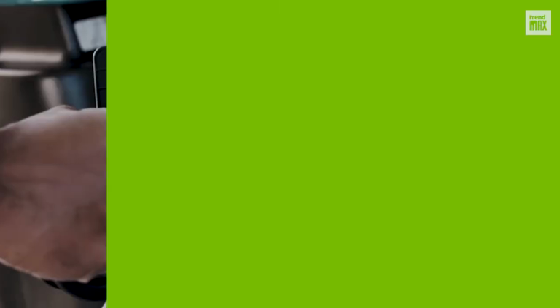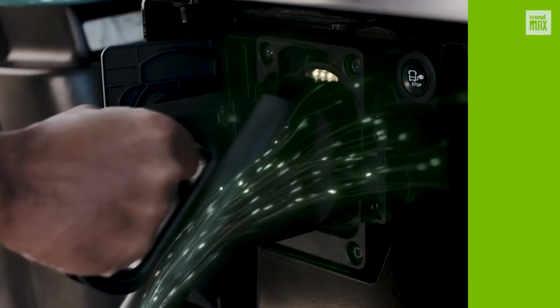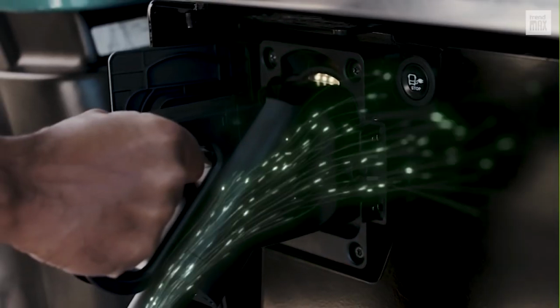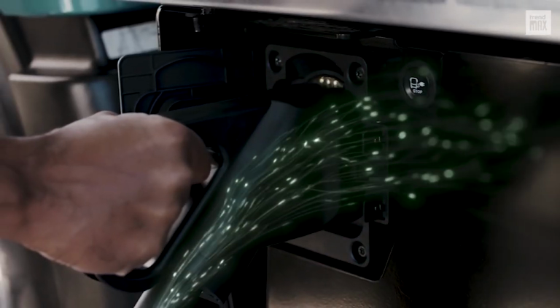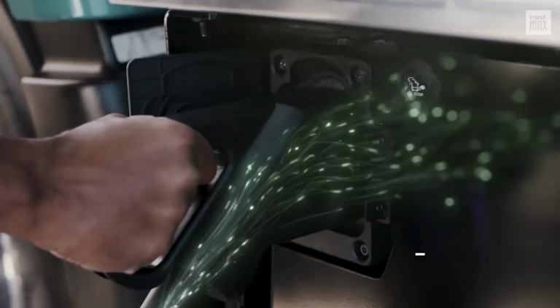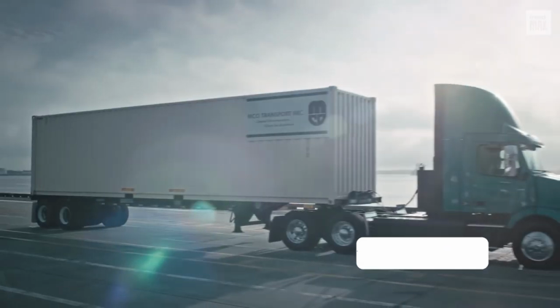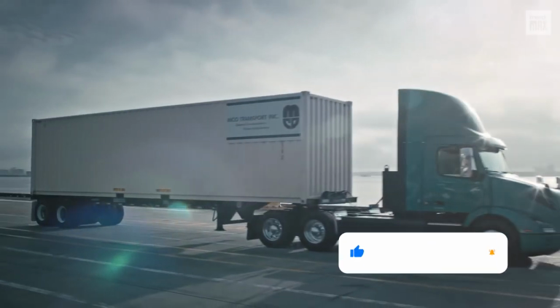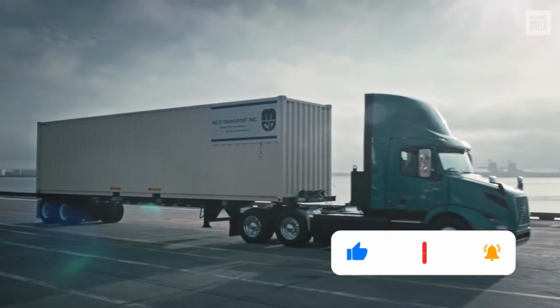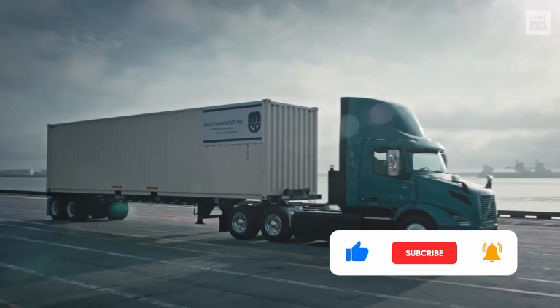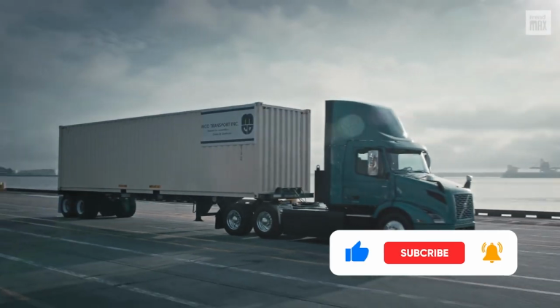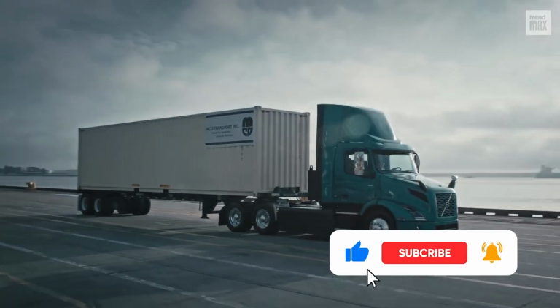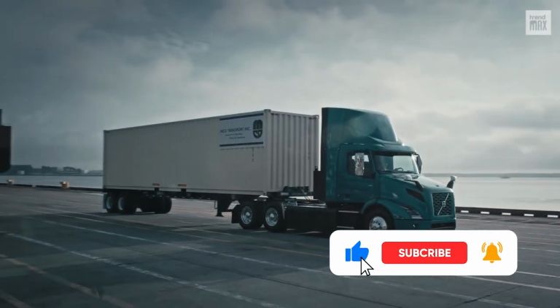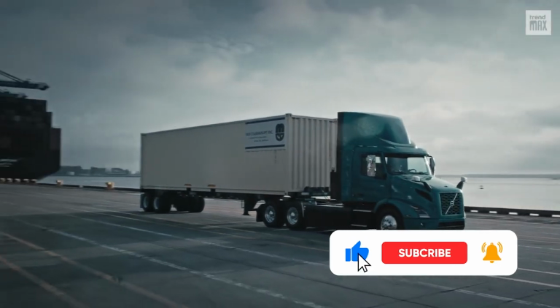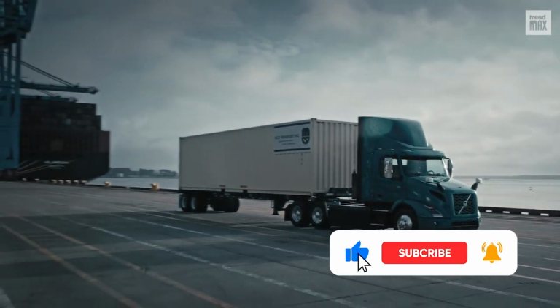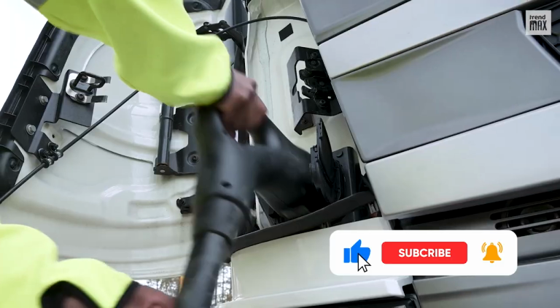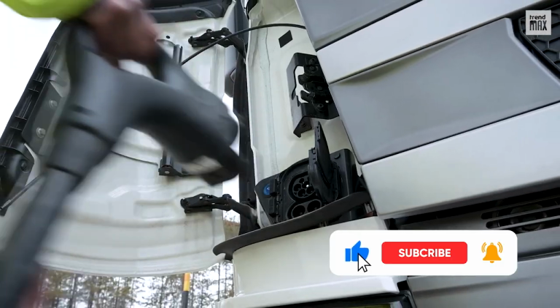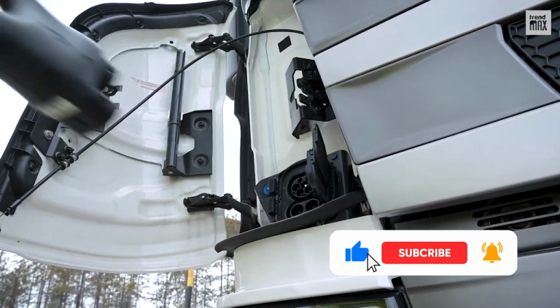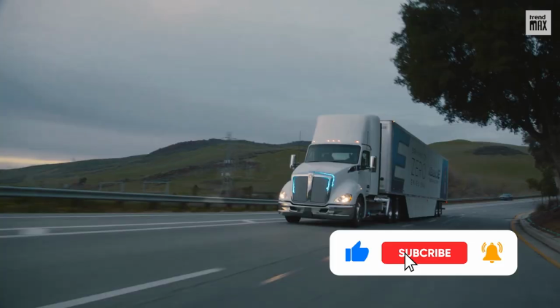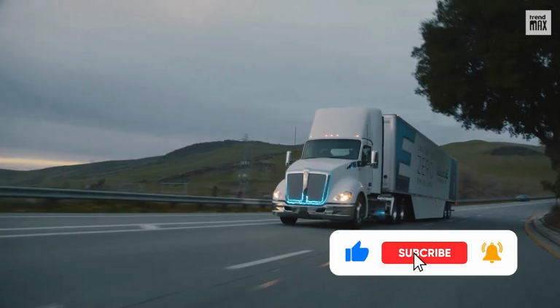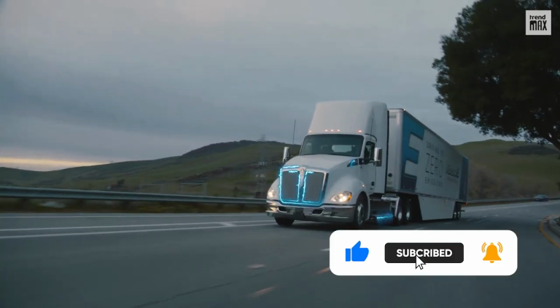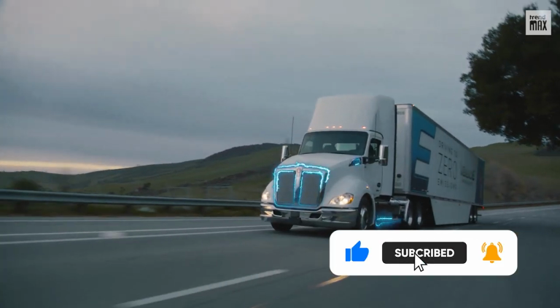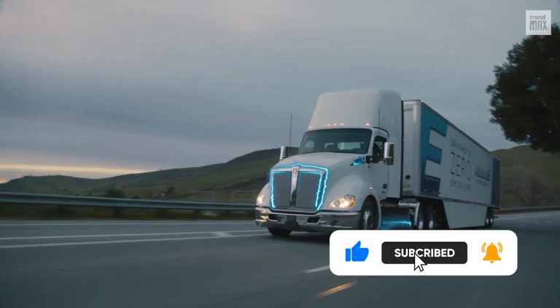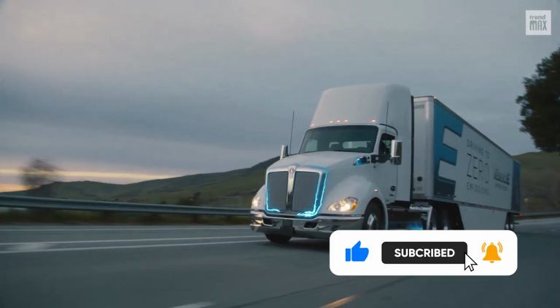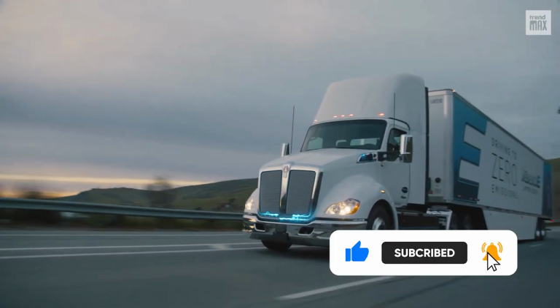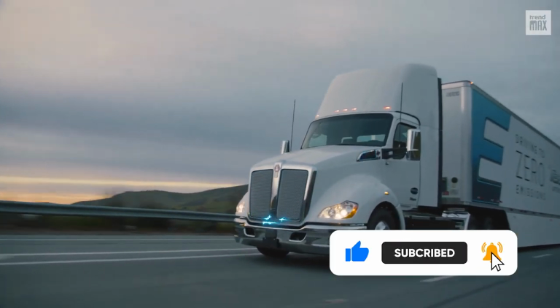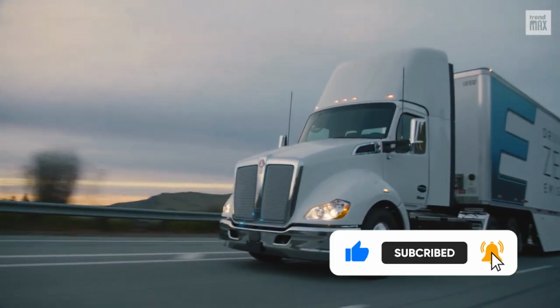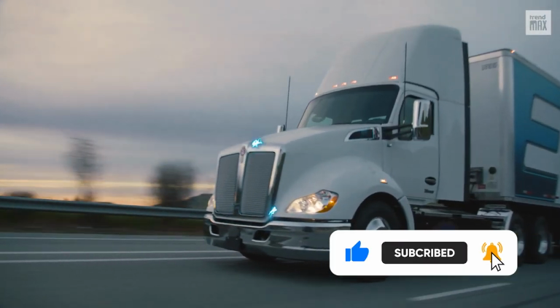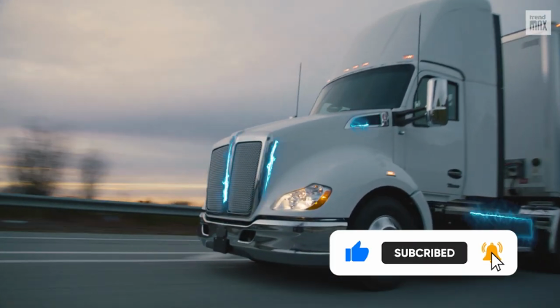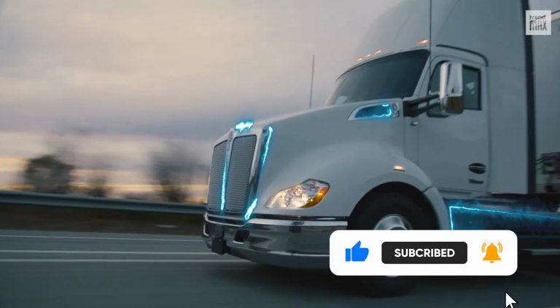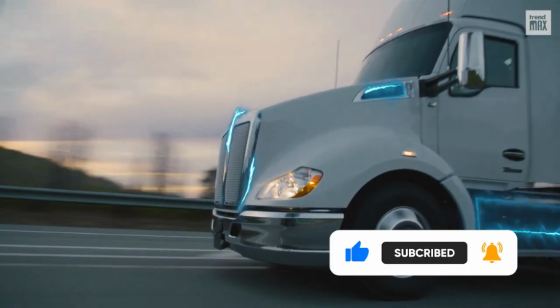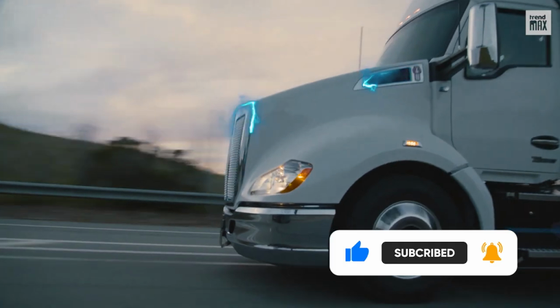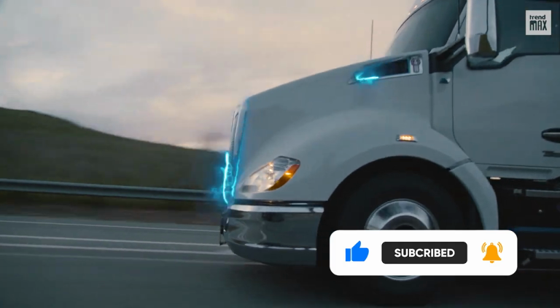These were the best electric trucks. If you enjoyed it, don't forget to subscribe and turn on notifications. See you in the next video!